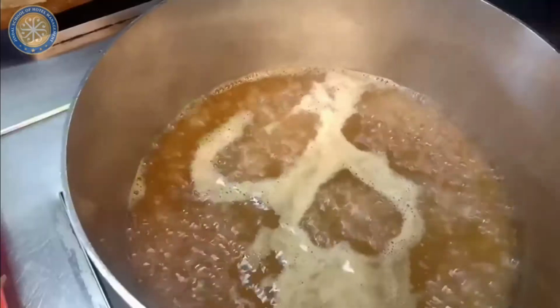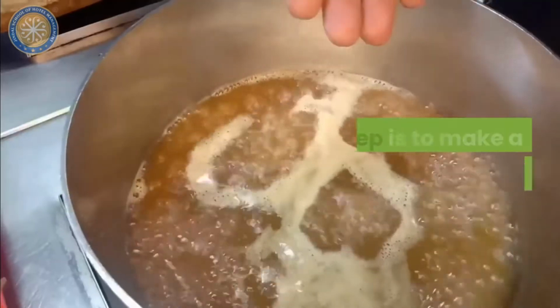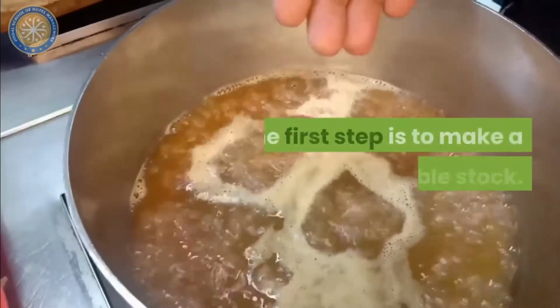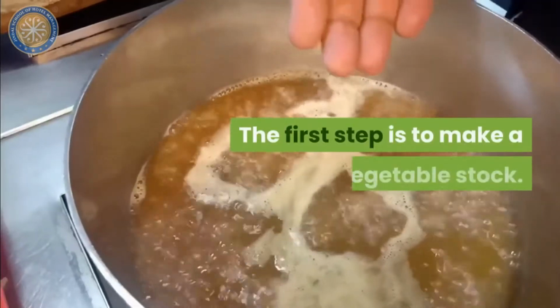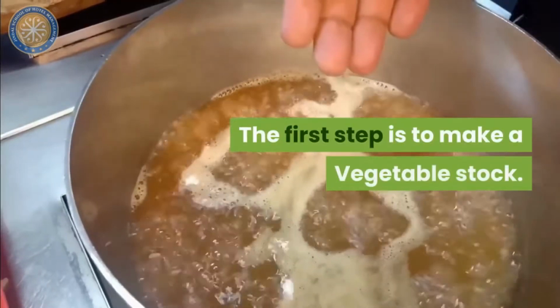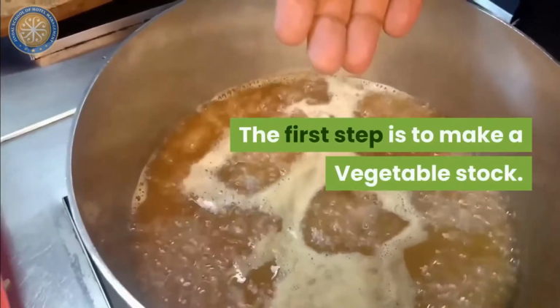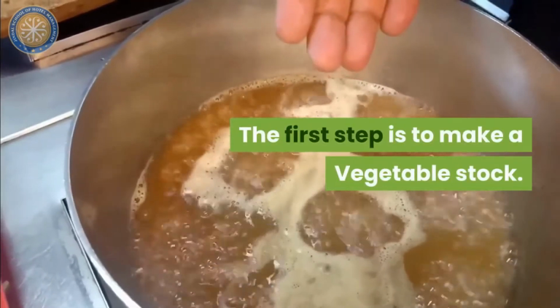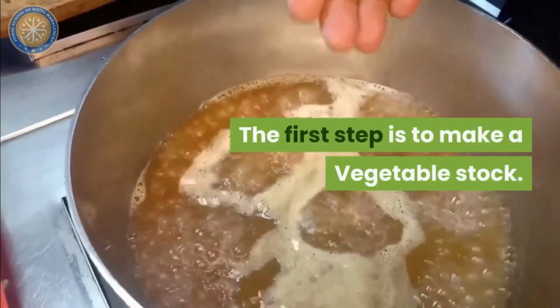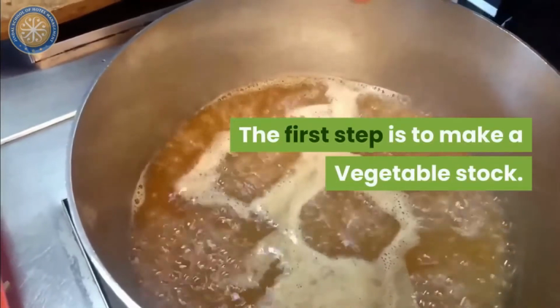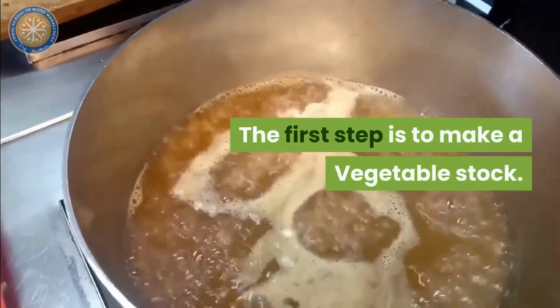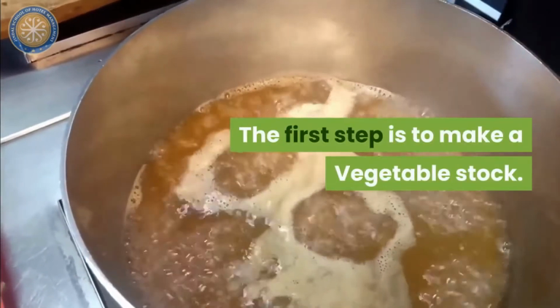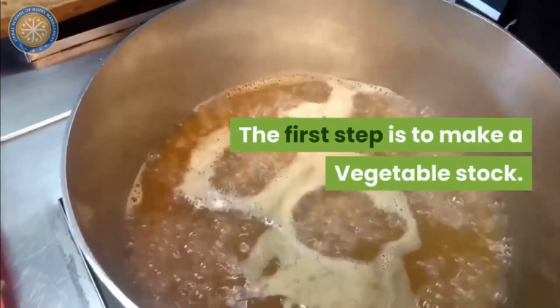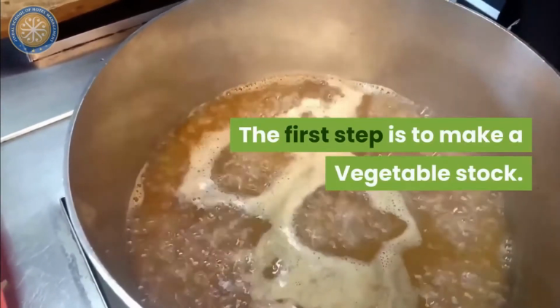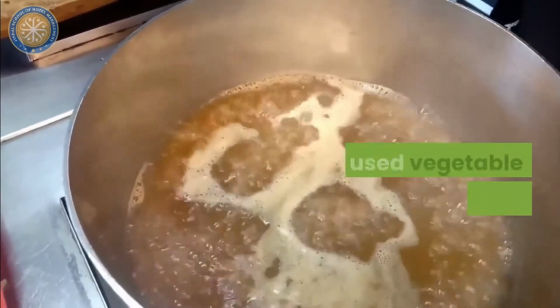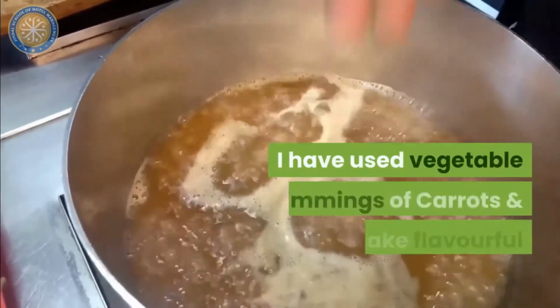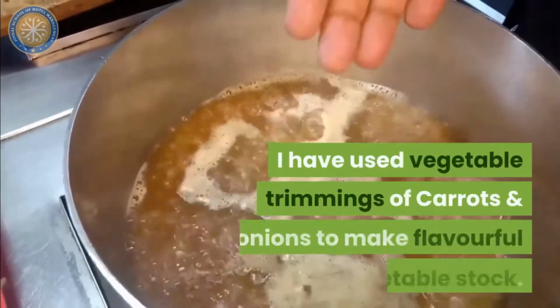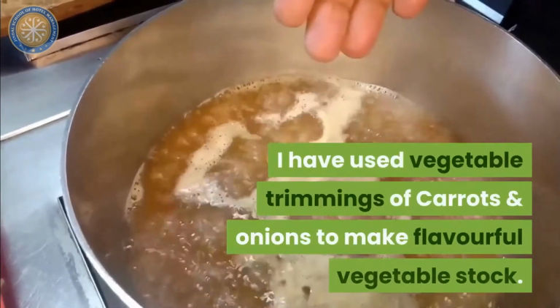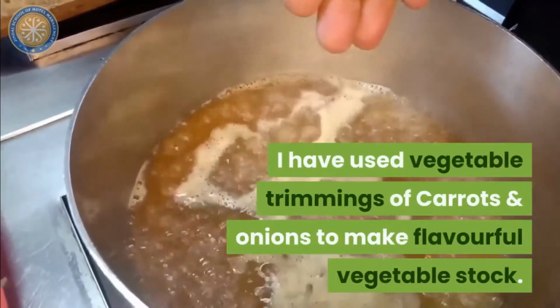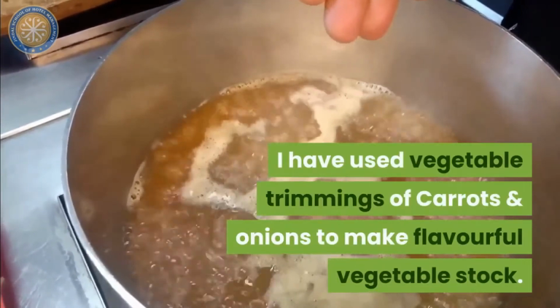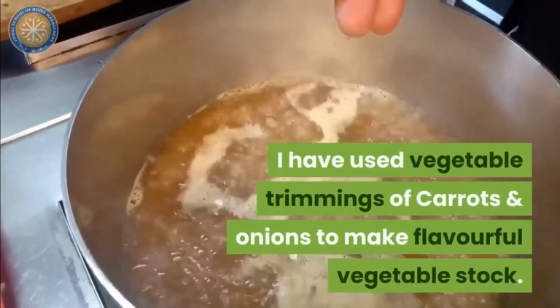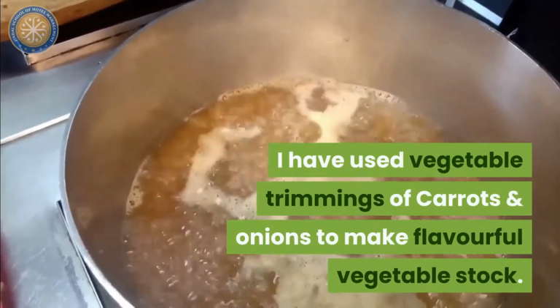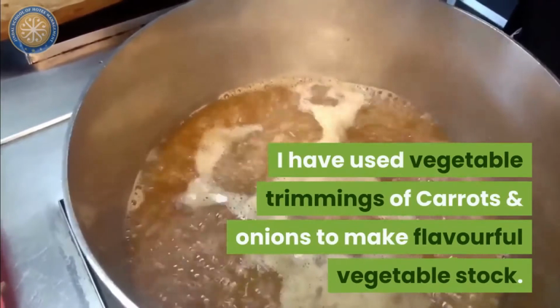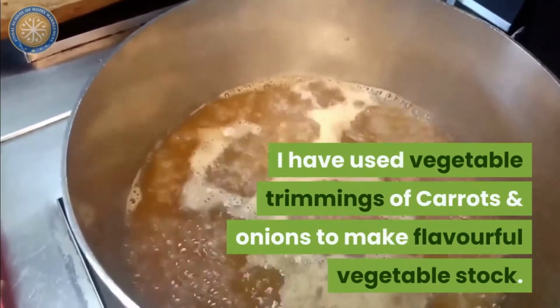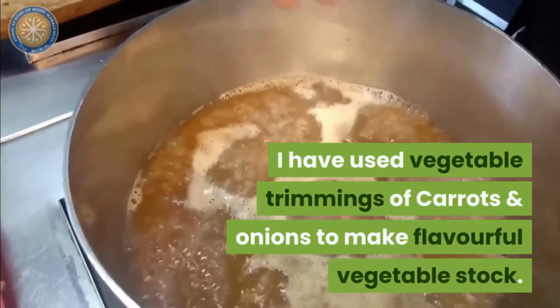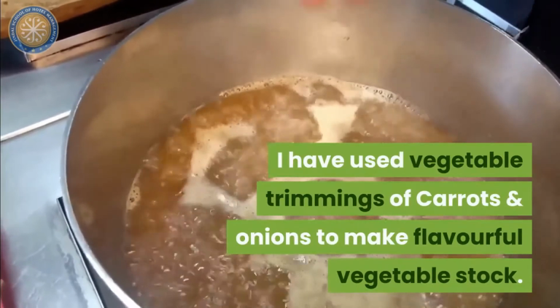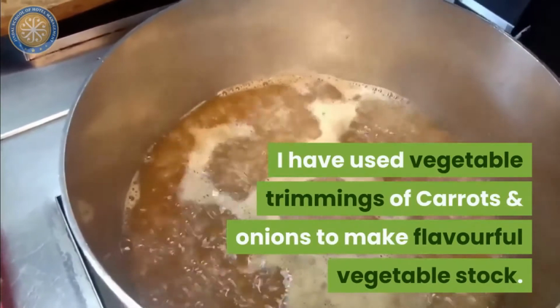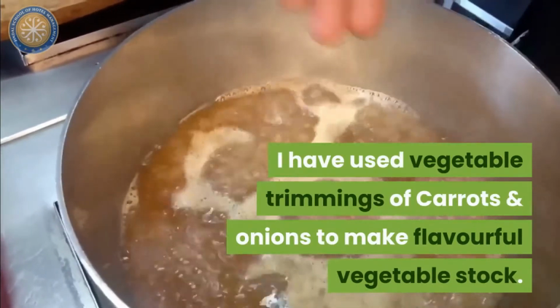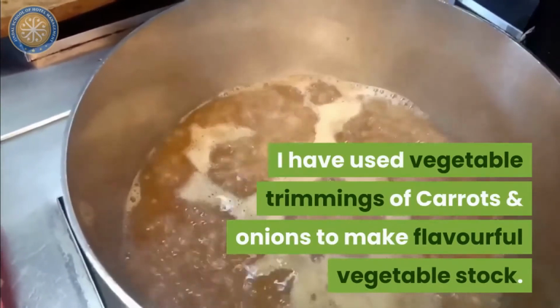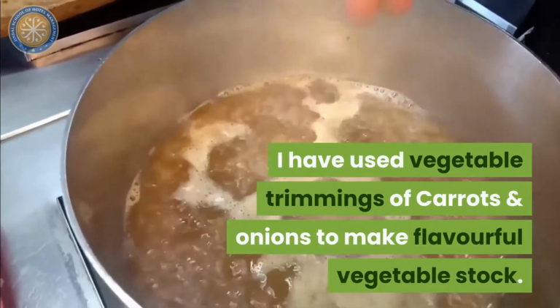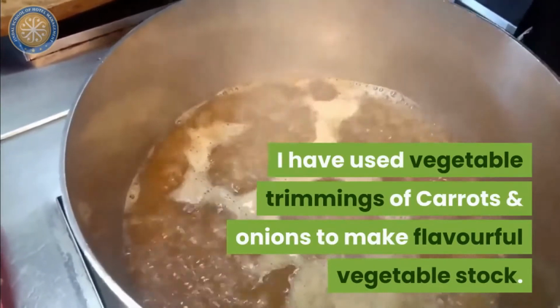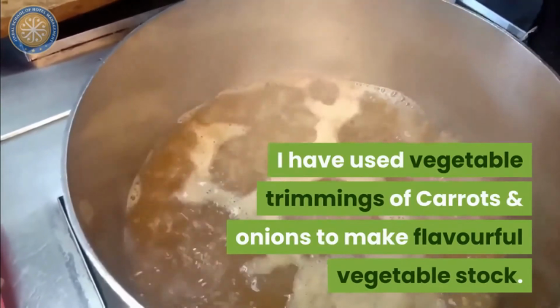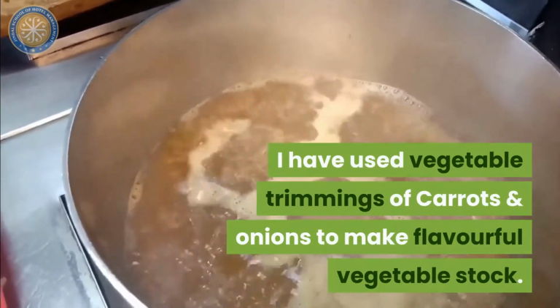The first step is to make a vegetable stock. I have used vegetable trimmings like carrot and onions to make a beautiful vegetable stock.